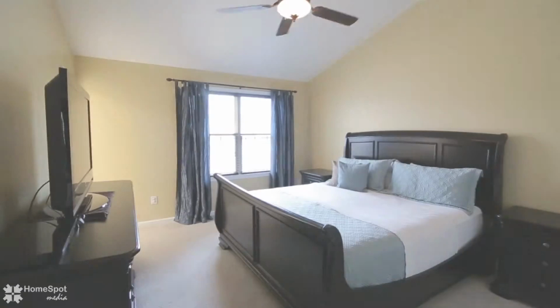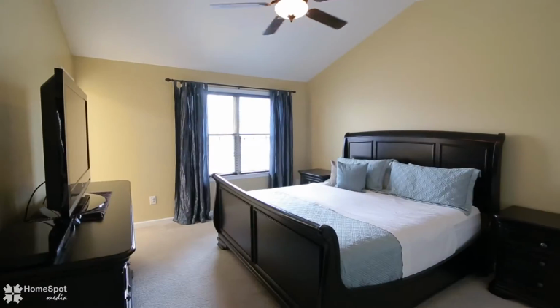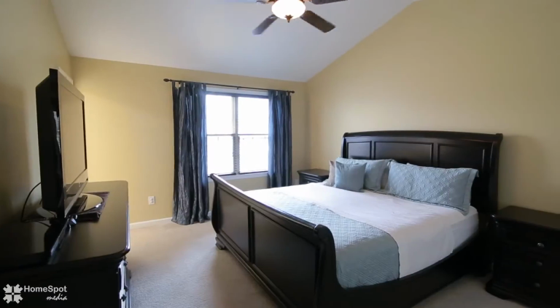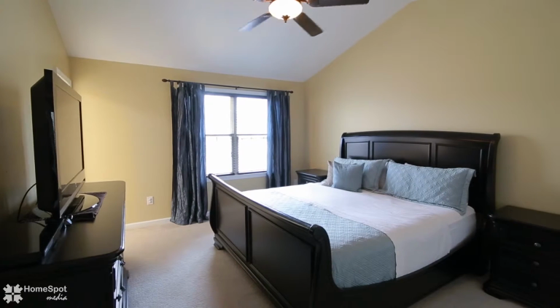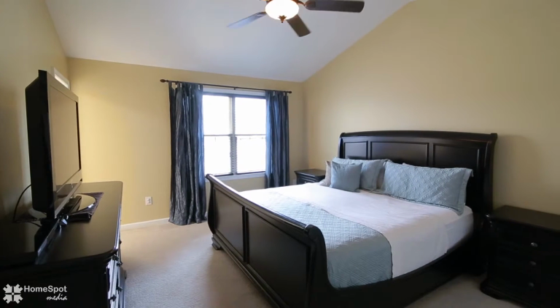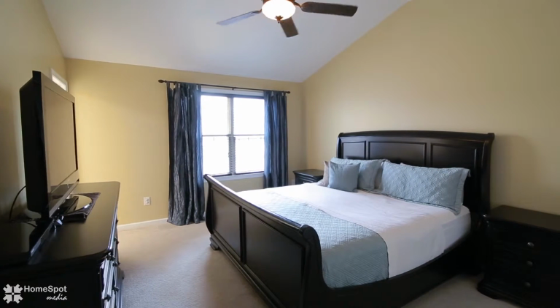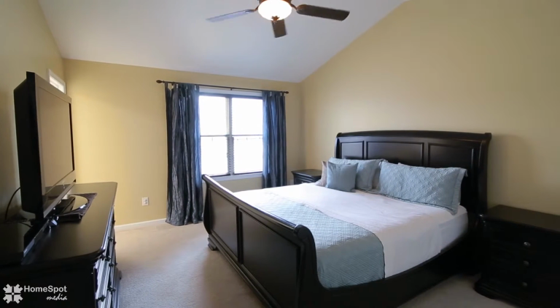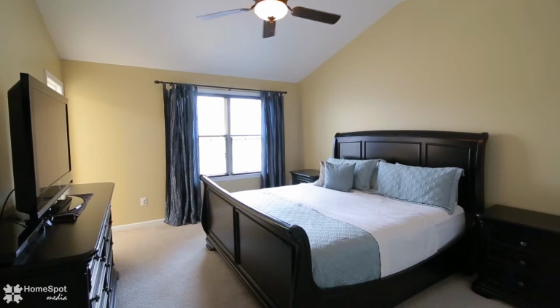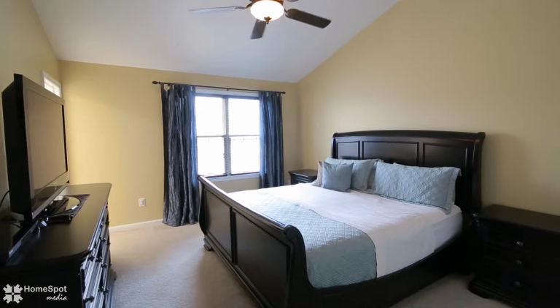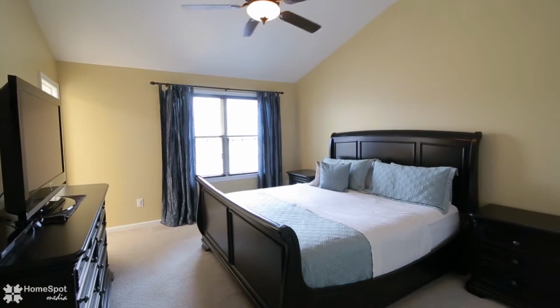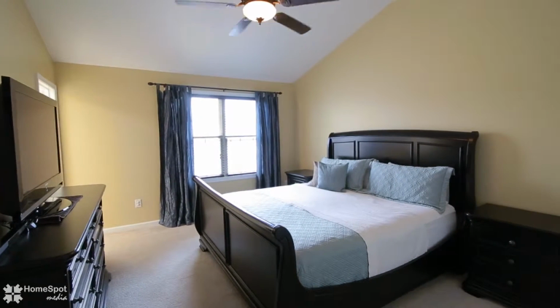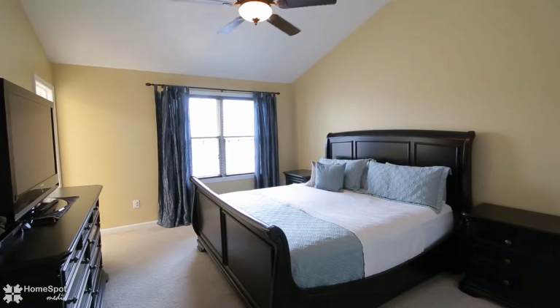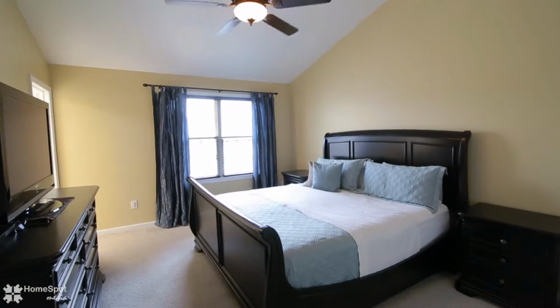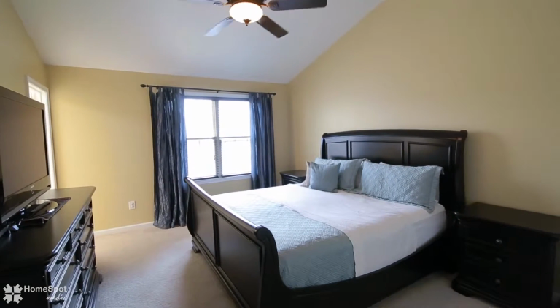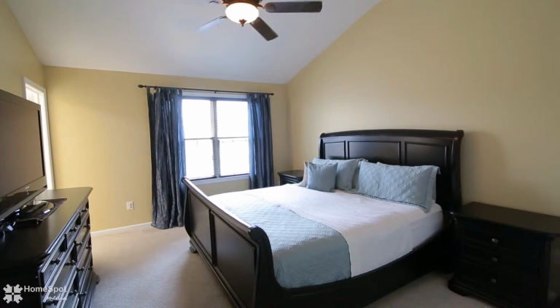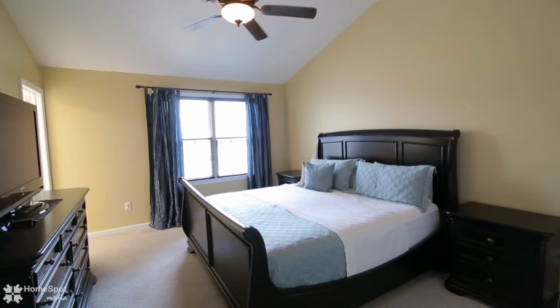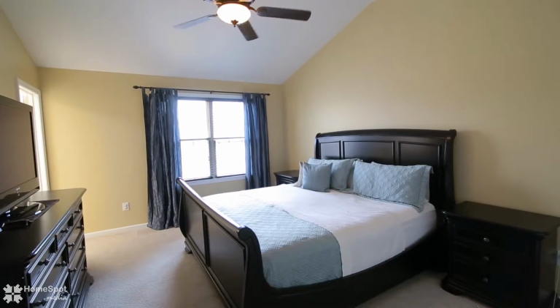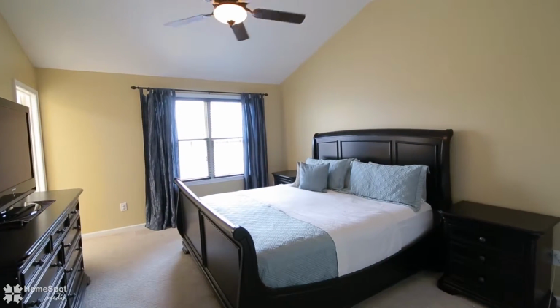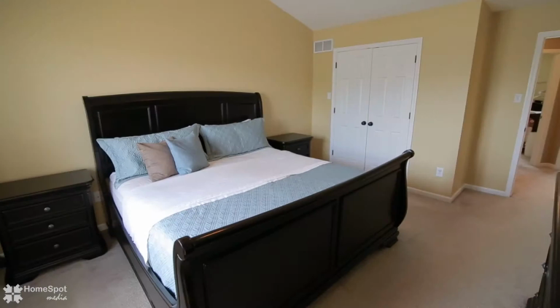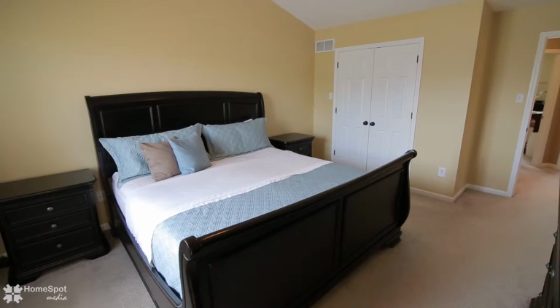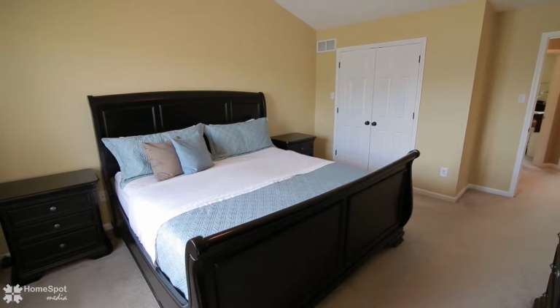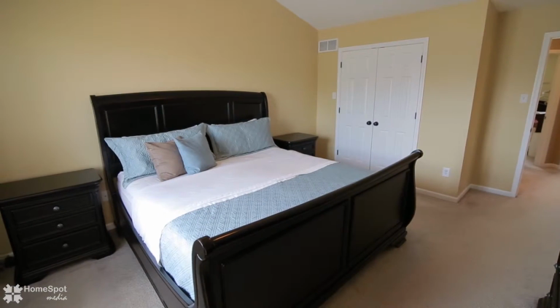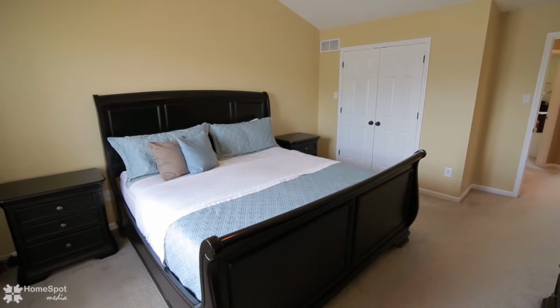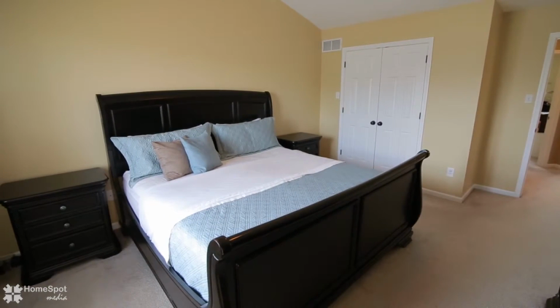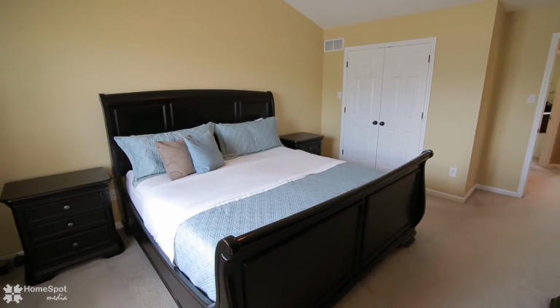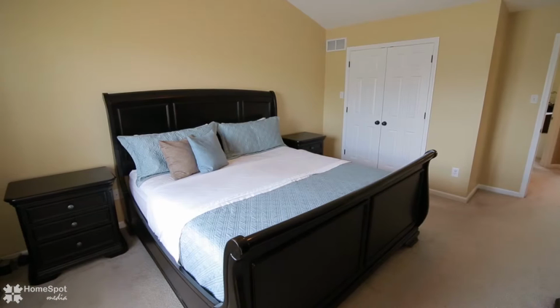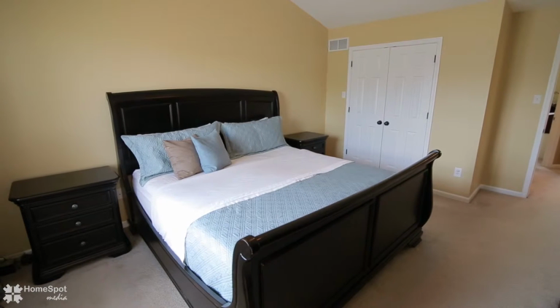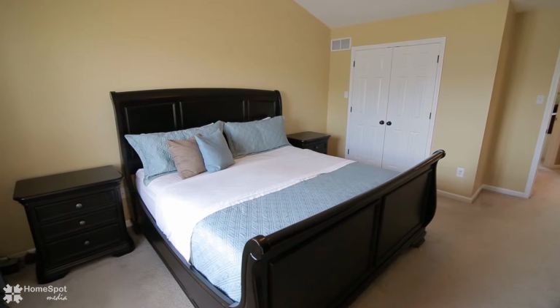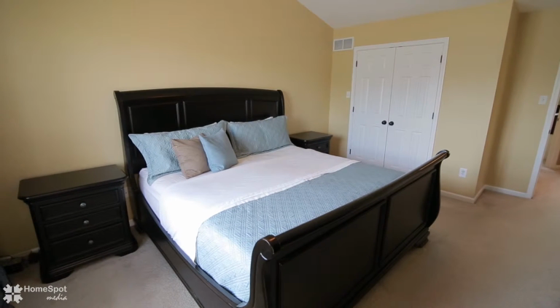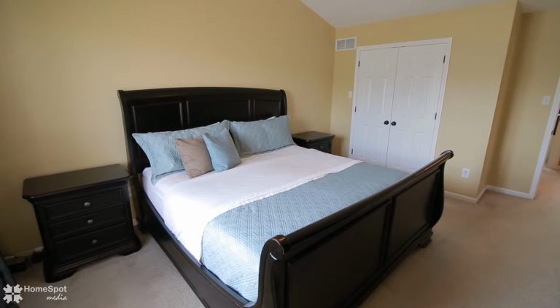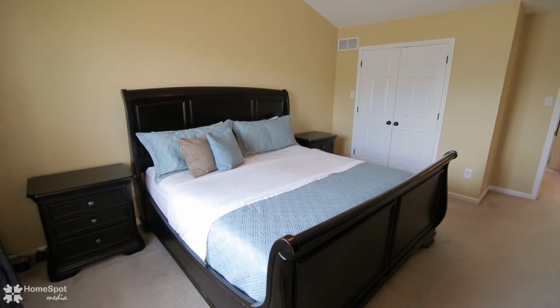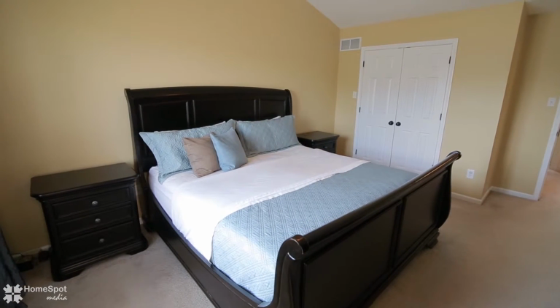The upstairs features a master suite with a vaulted ceiling and is rounded out with another full bathroom and two additional bedrooms.